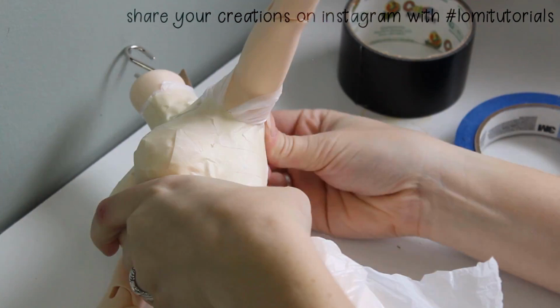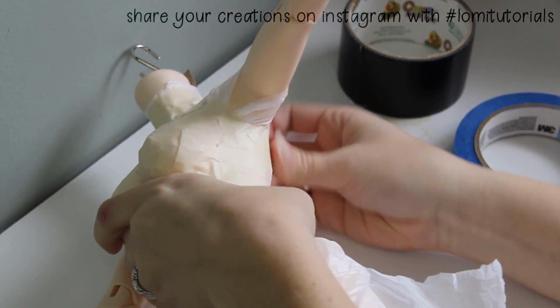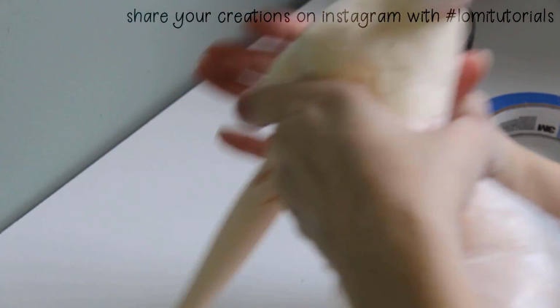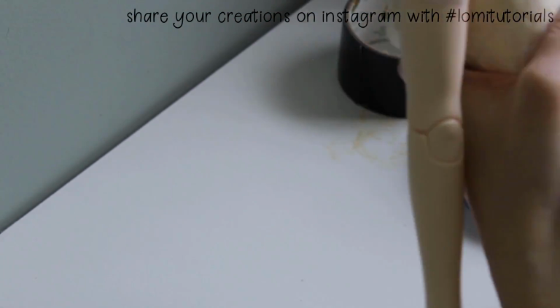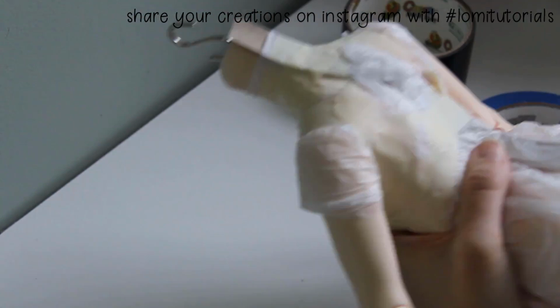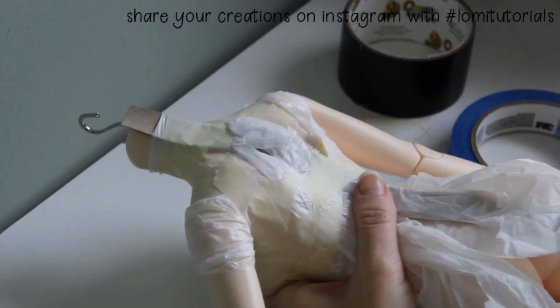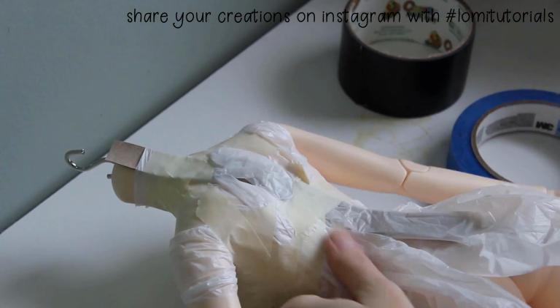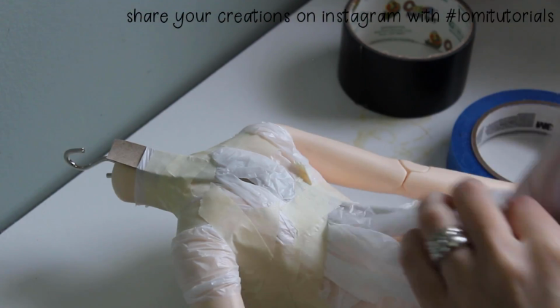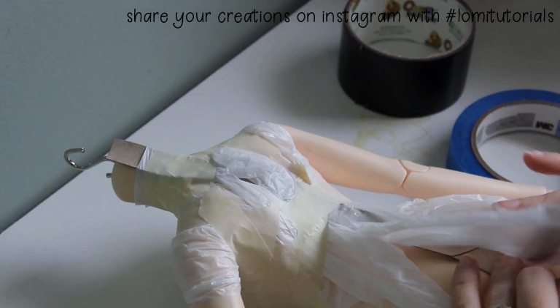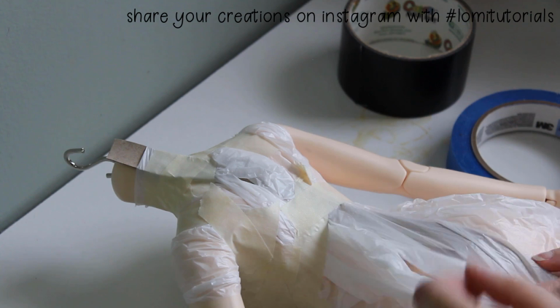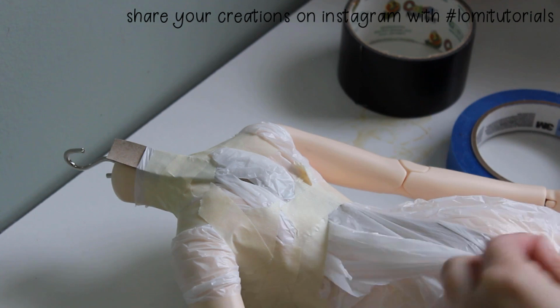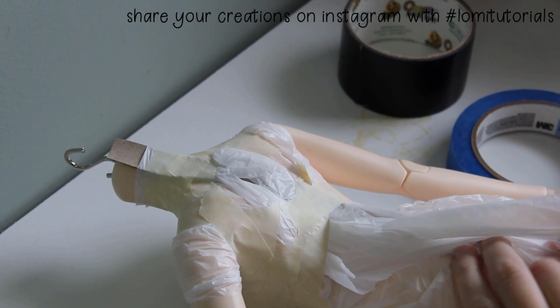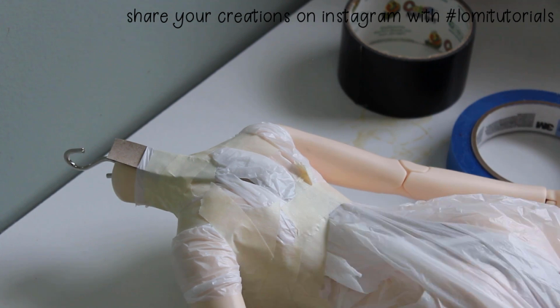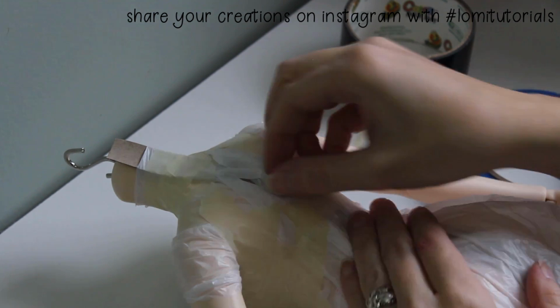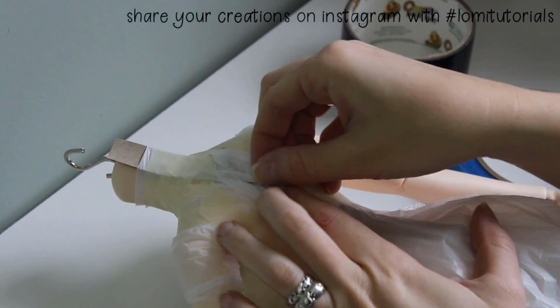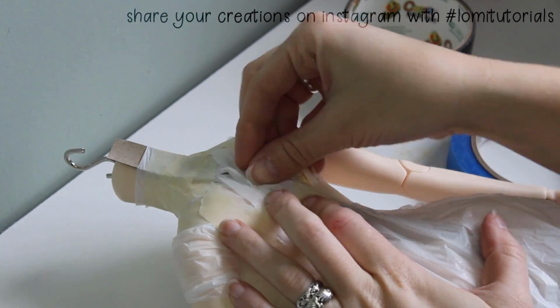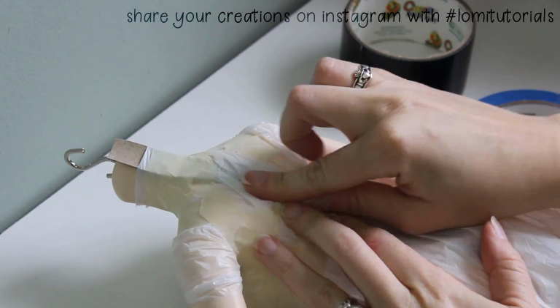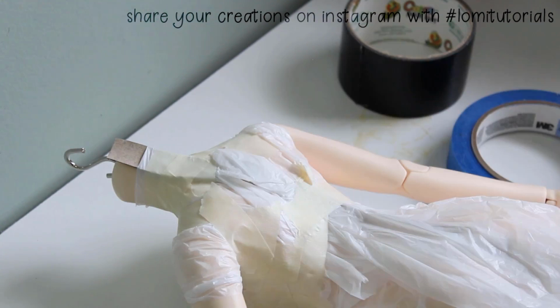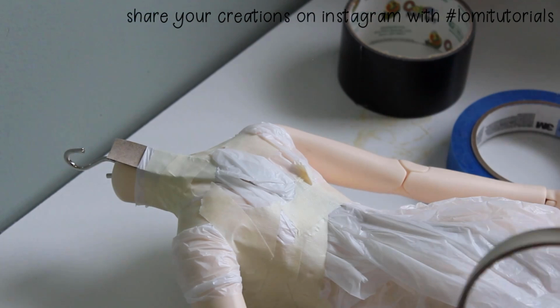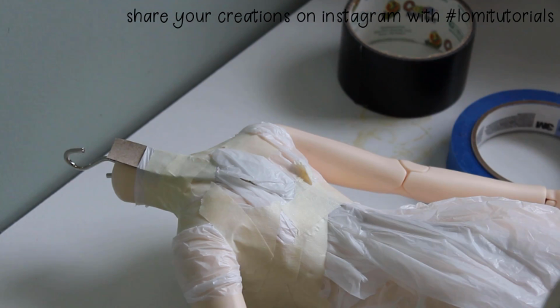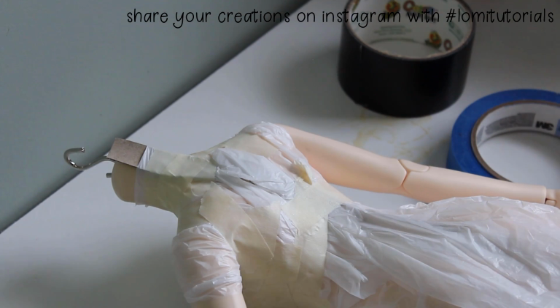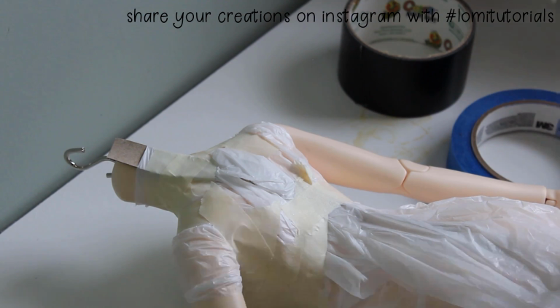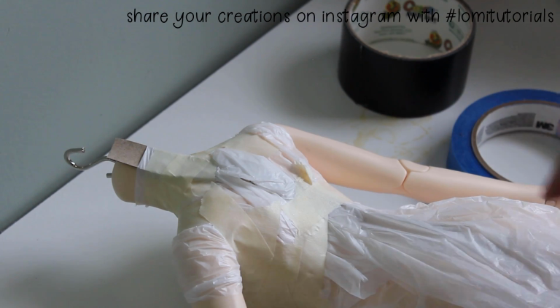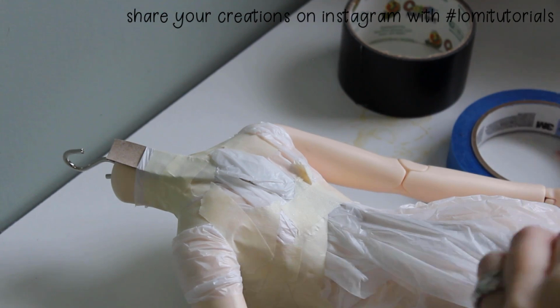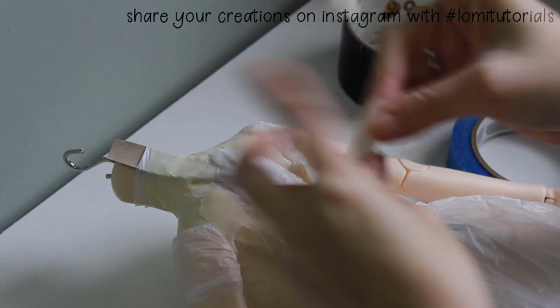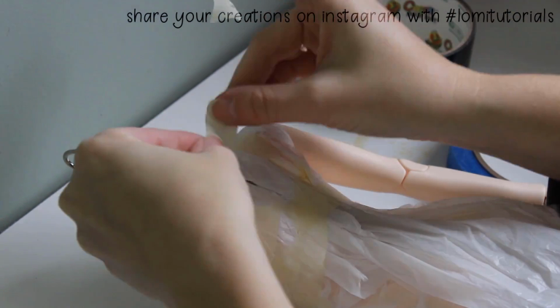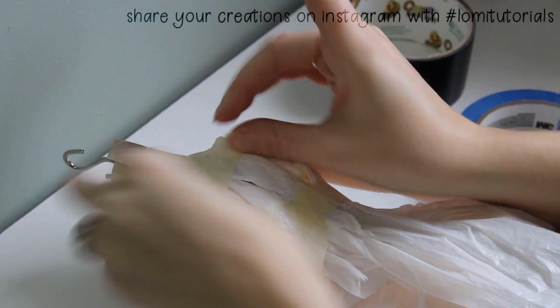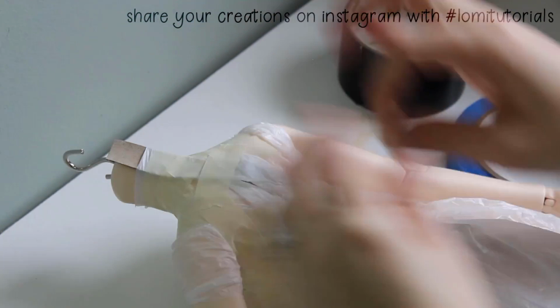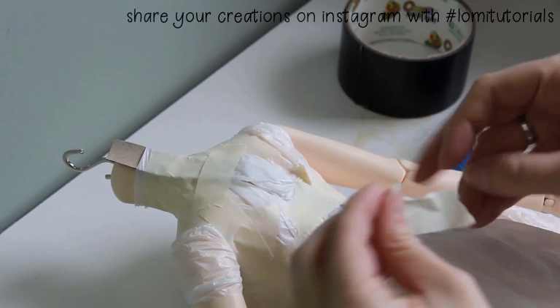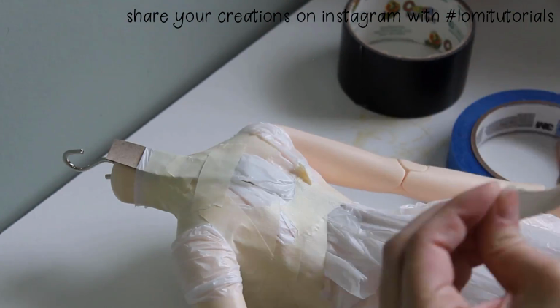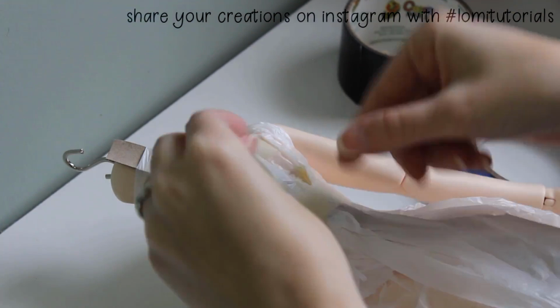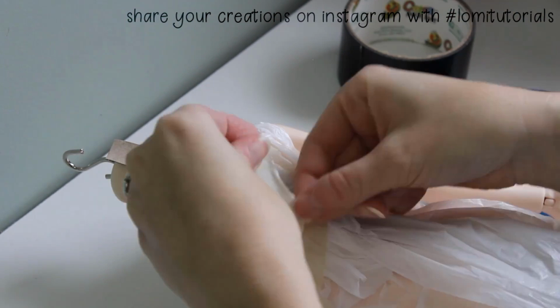I work my way around the side and across the back, then progress down the rest of the doll's body.